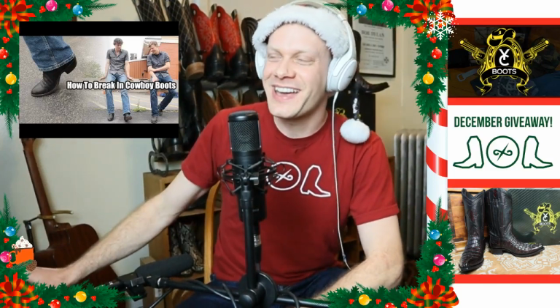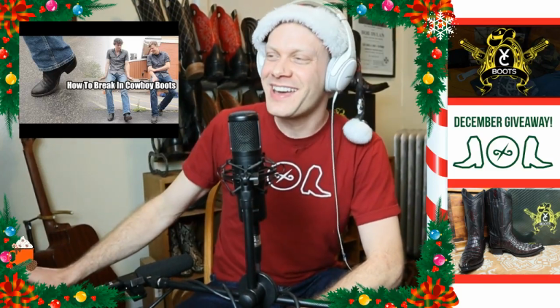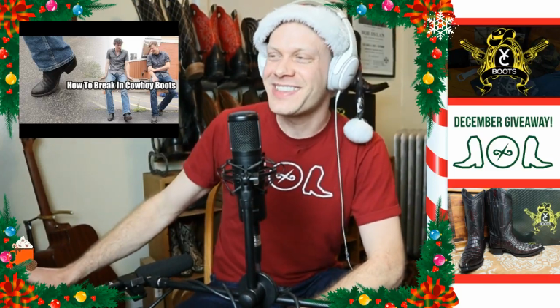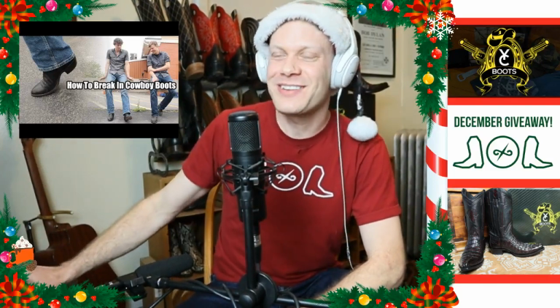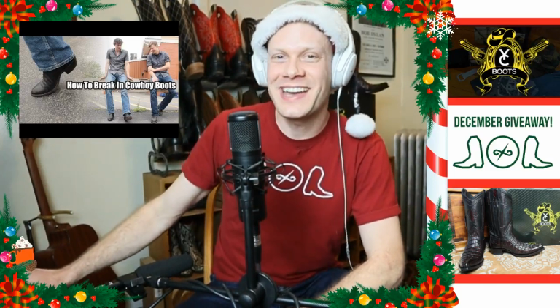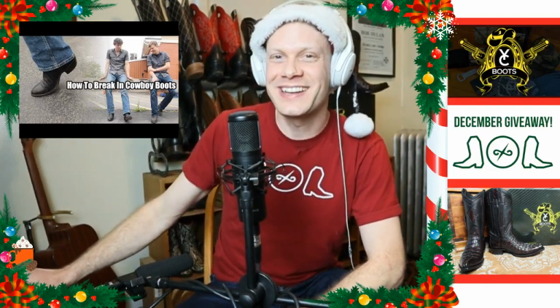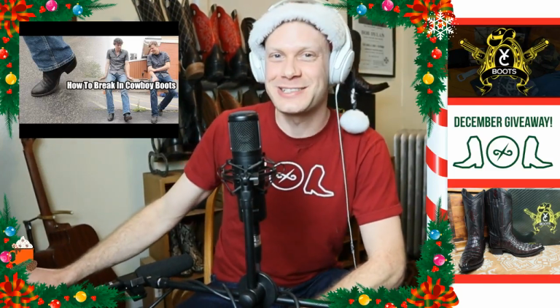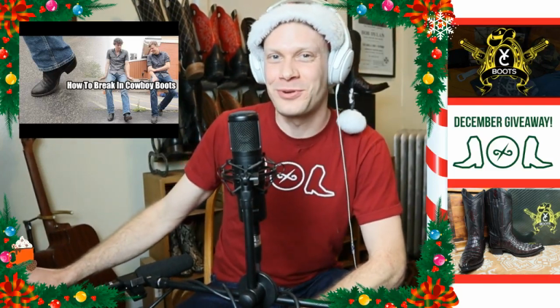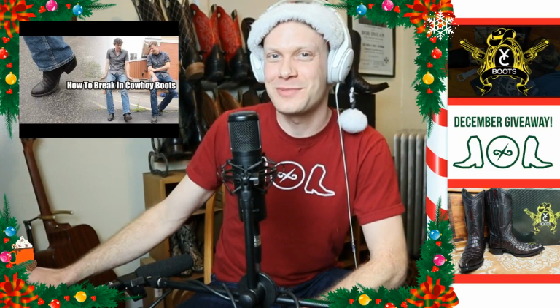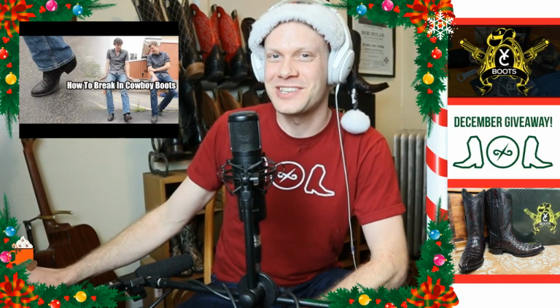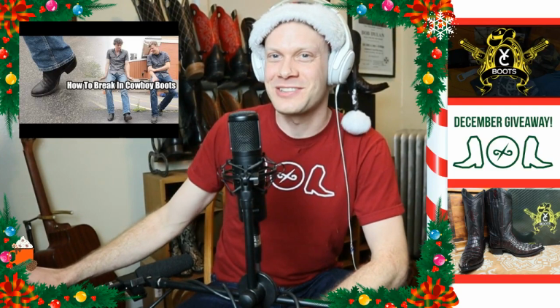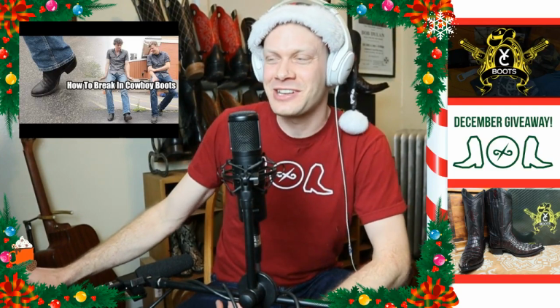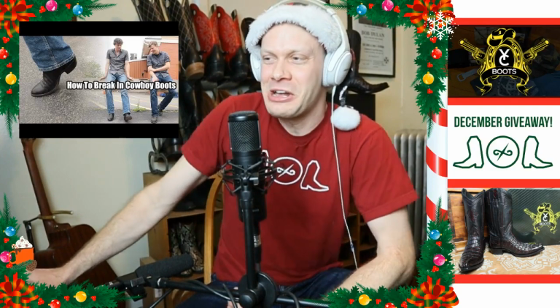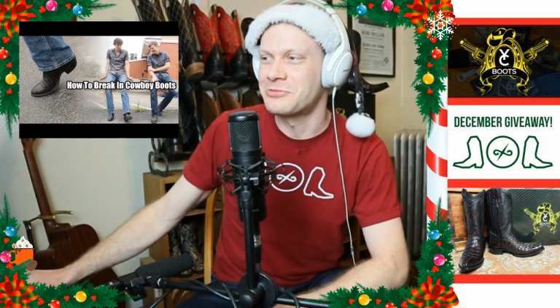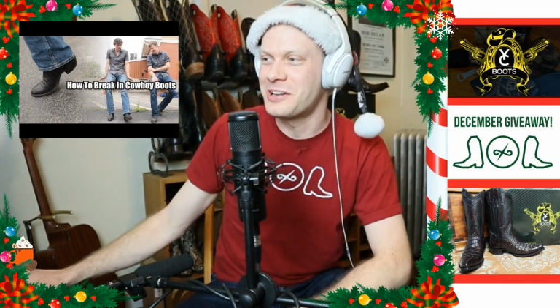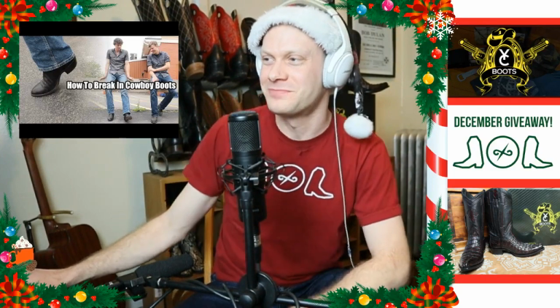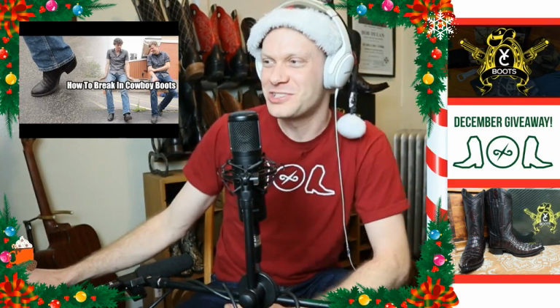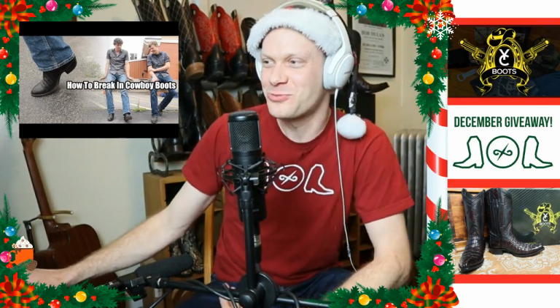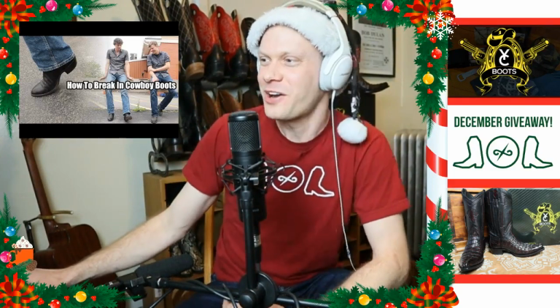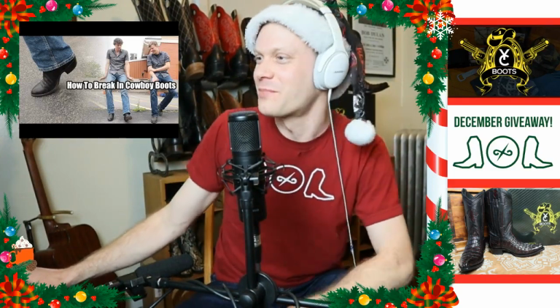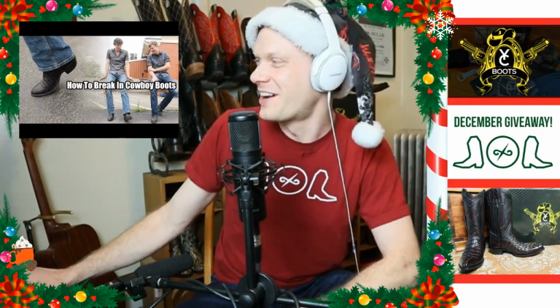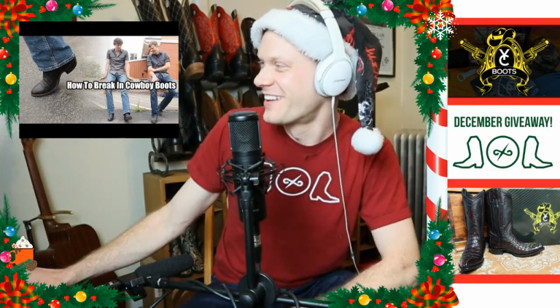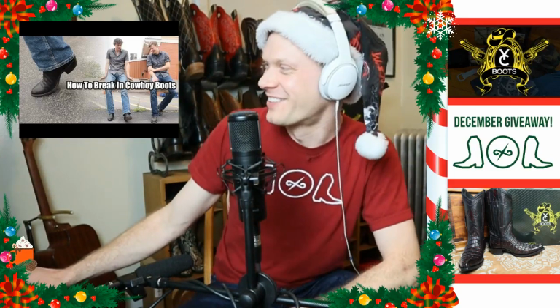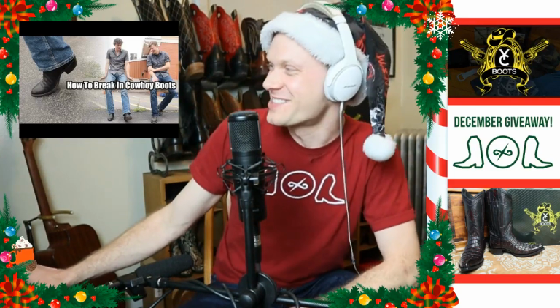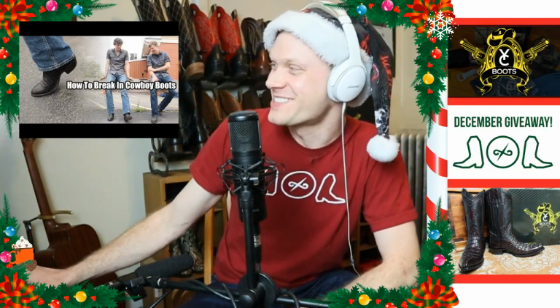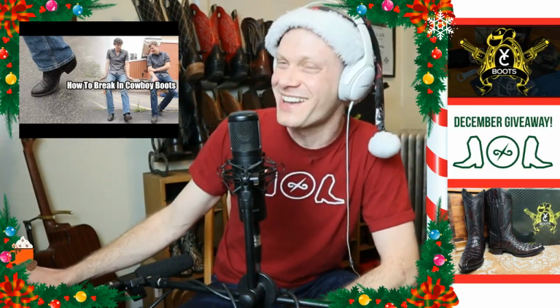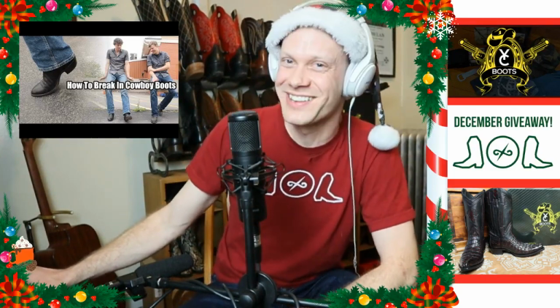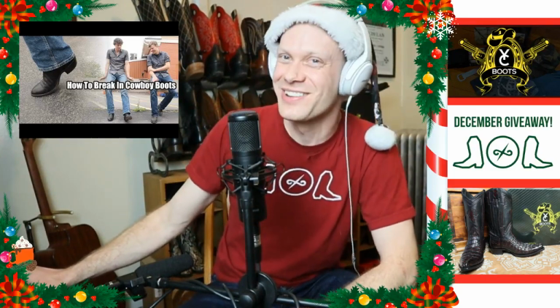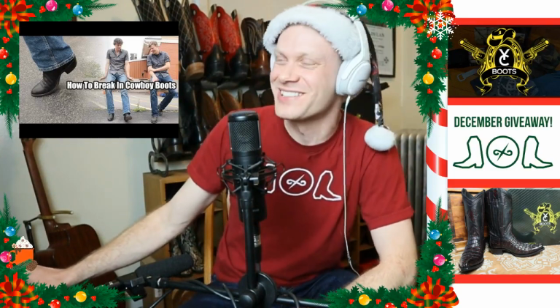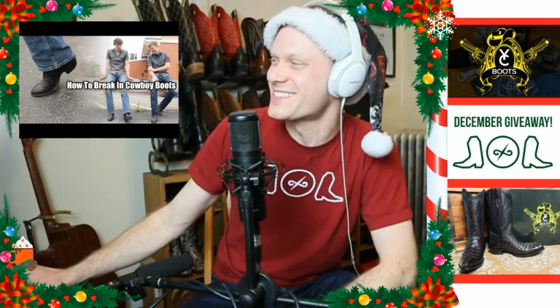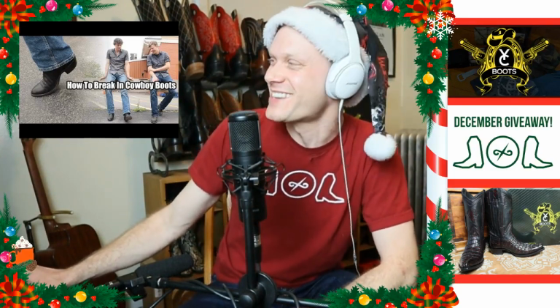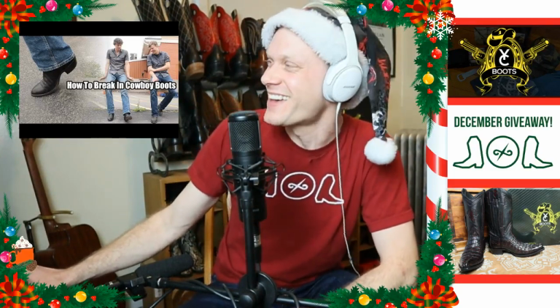I think Levi was kind of disappointed when I revealed the topic, because I basically said, 'You just wear them.' Which I knew he was going to say anyway.